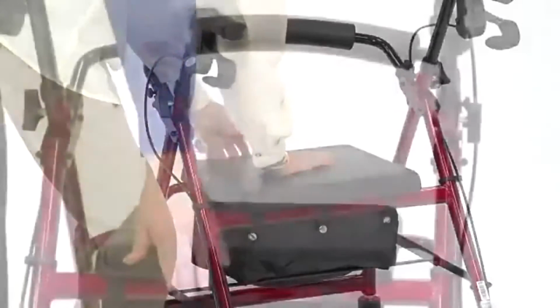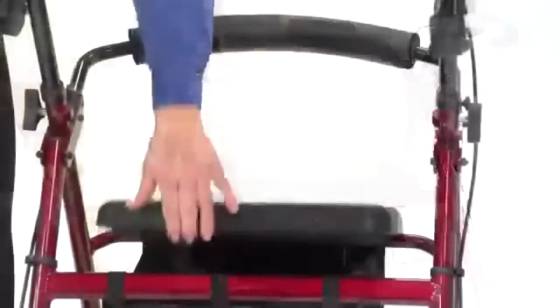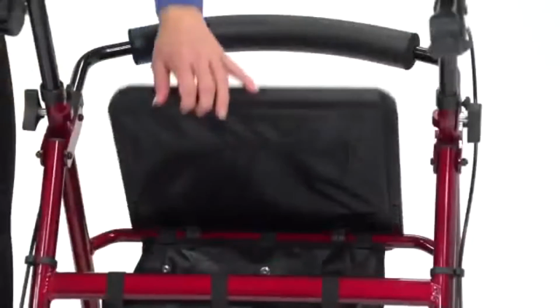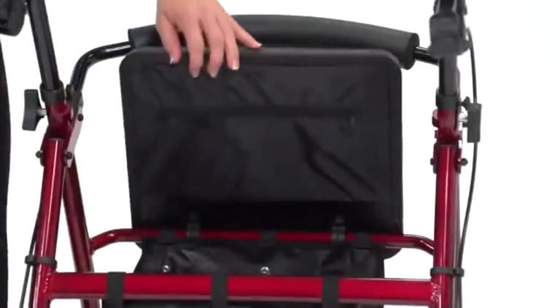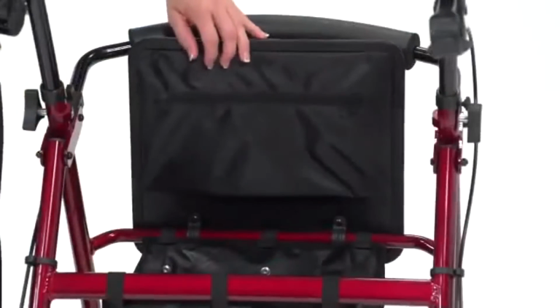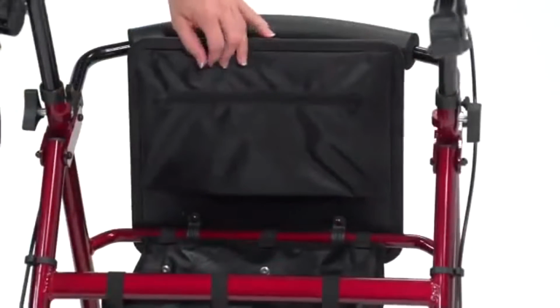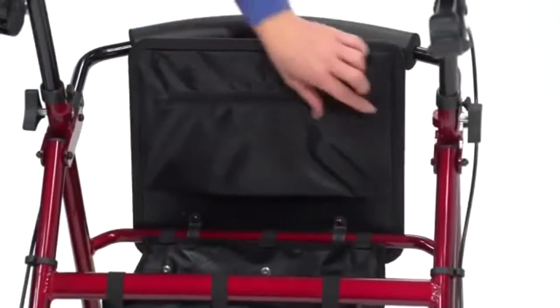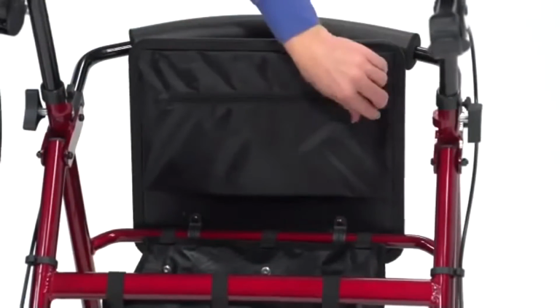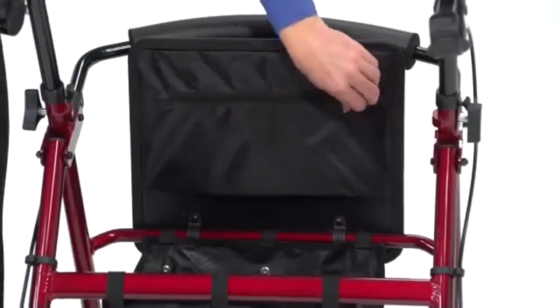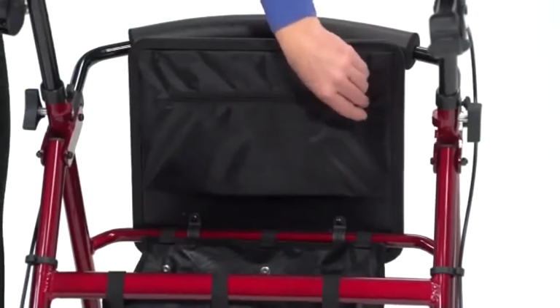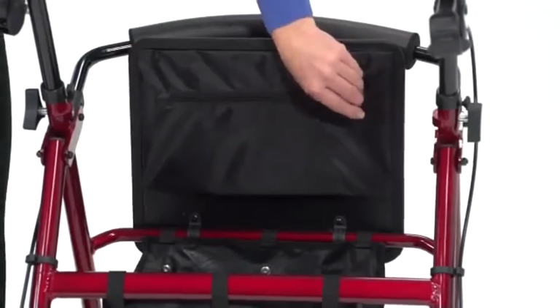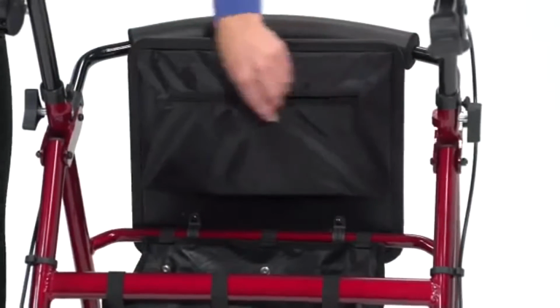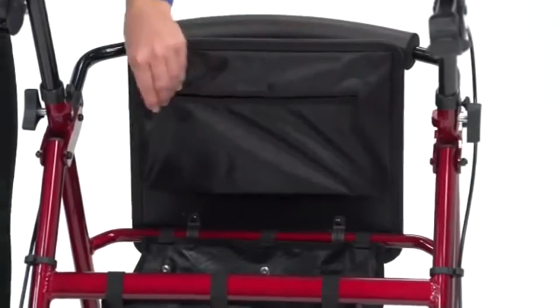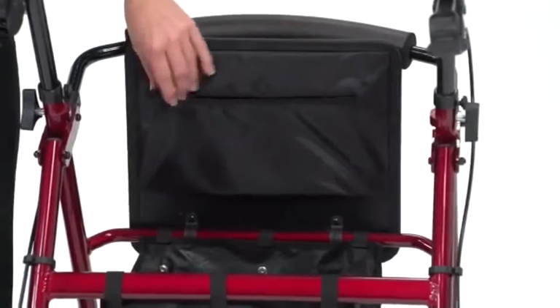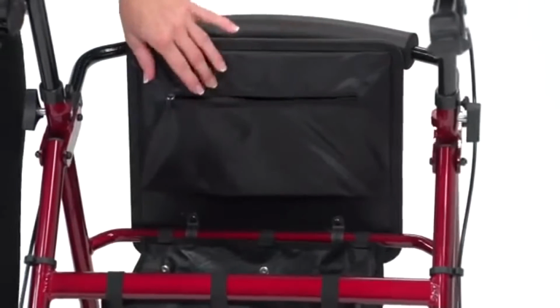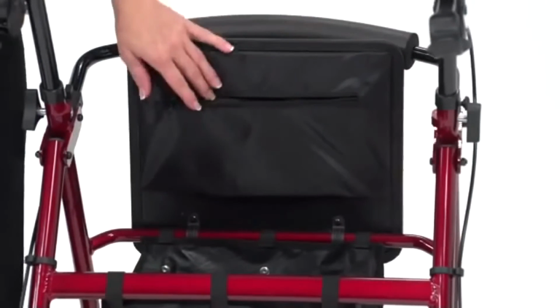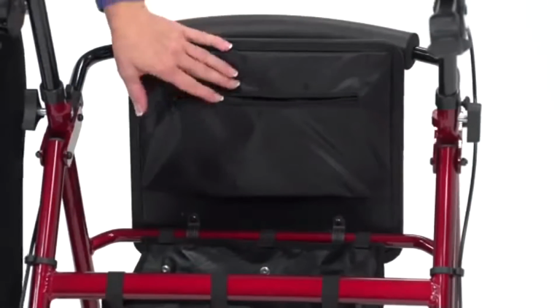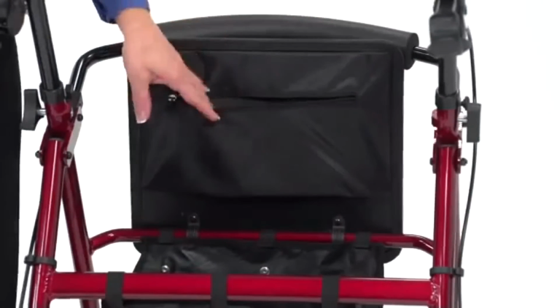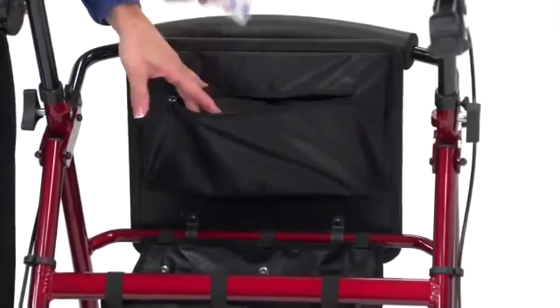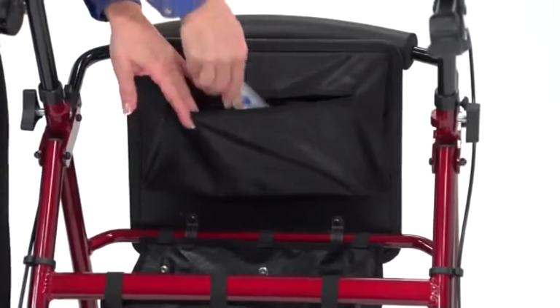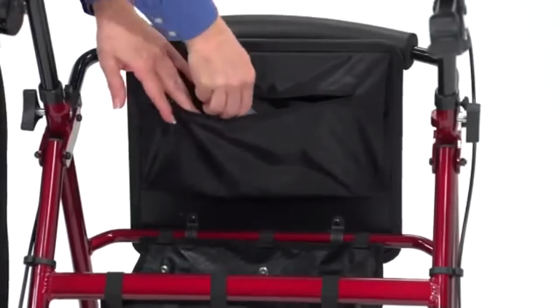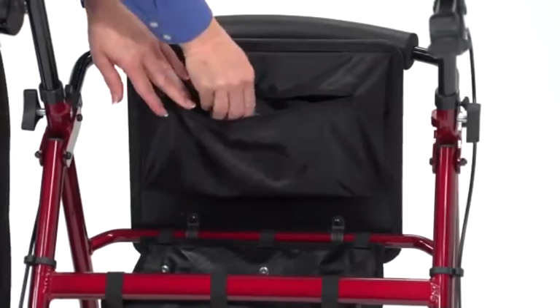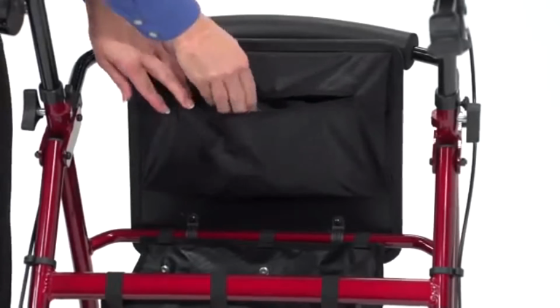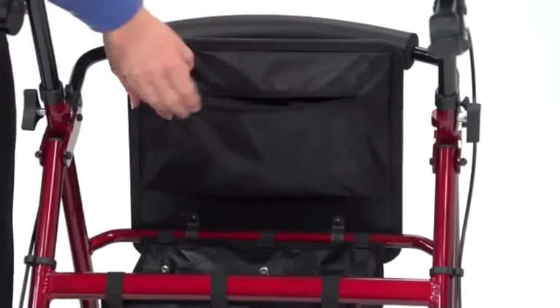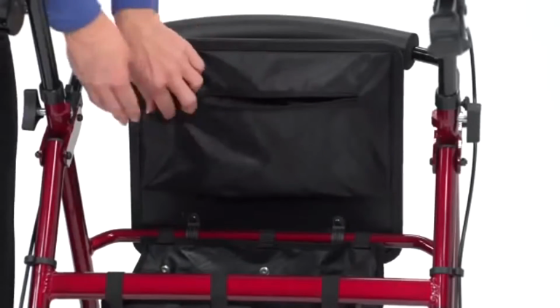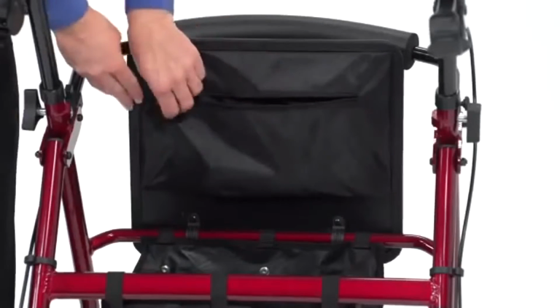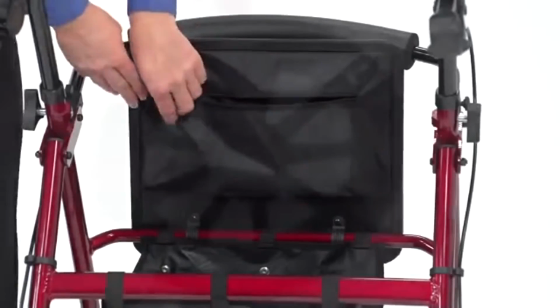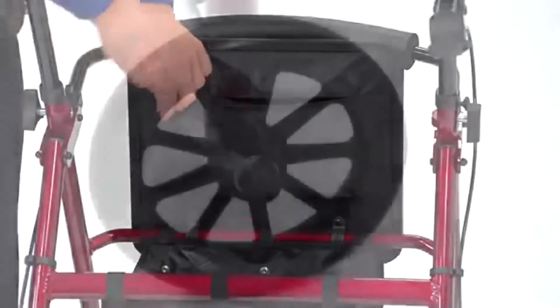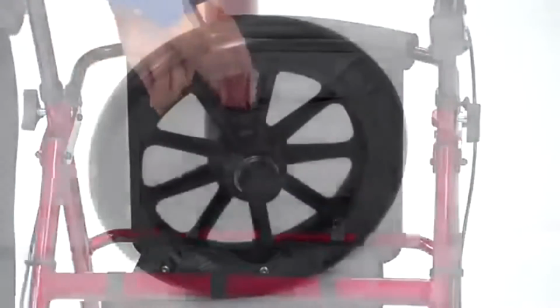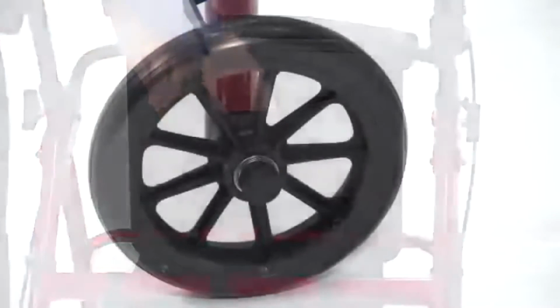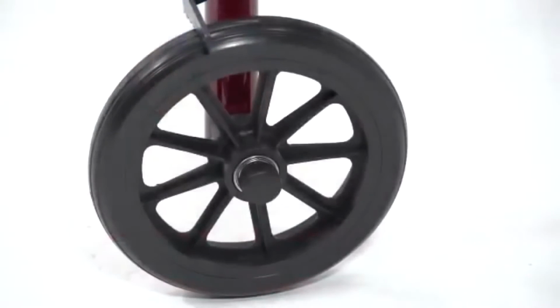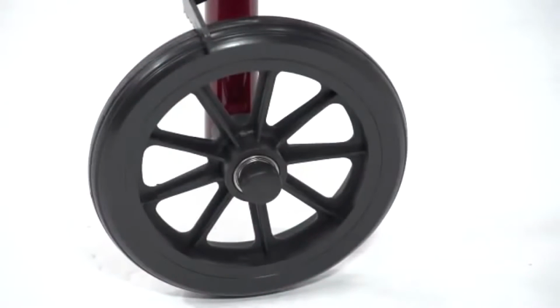And this convenient zippered pouch underneath the seat provides privacy and security when toting personal items.